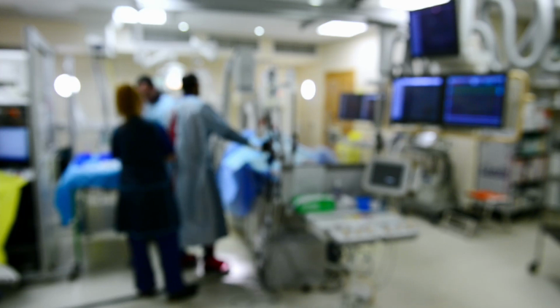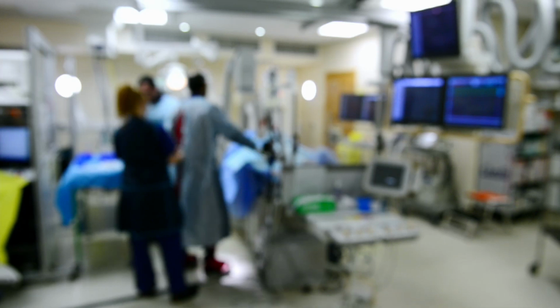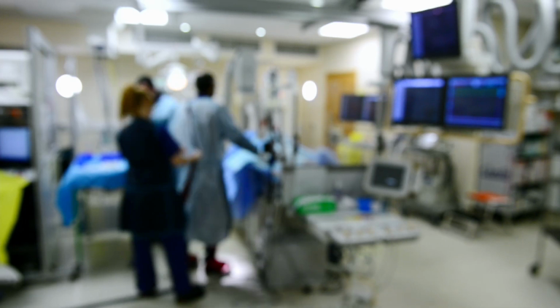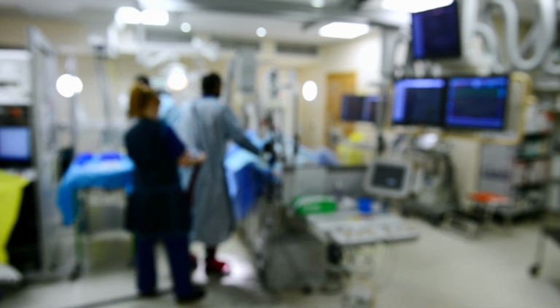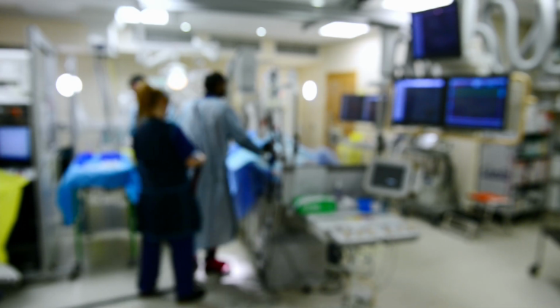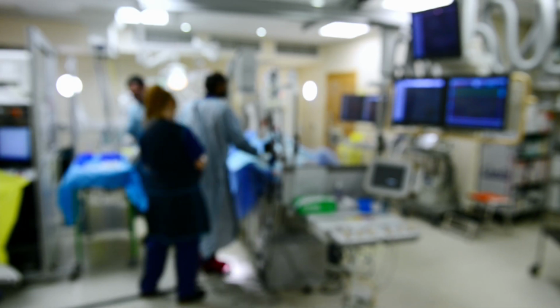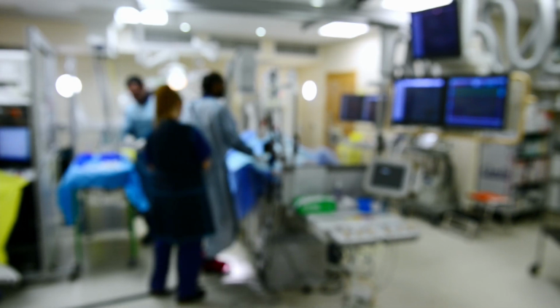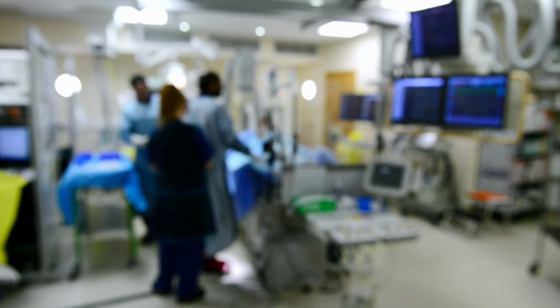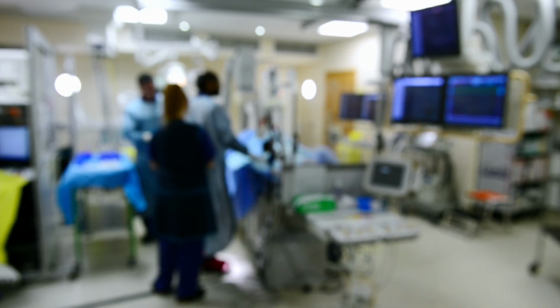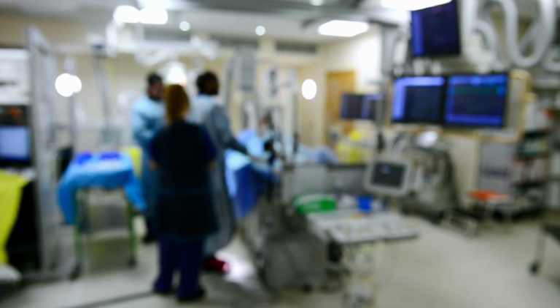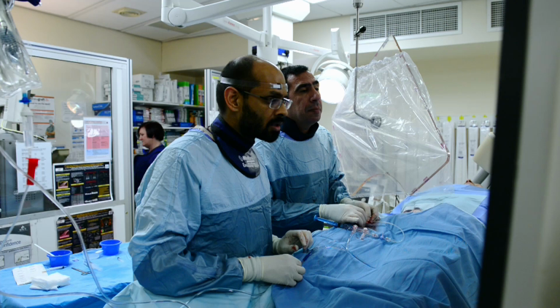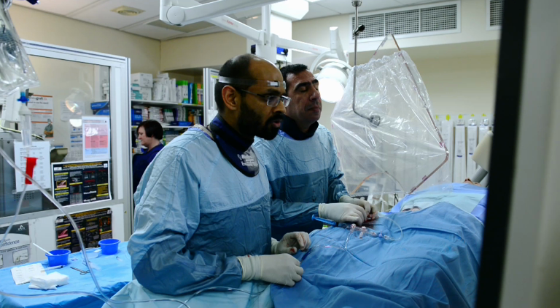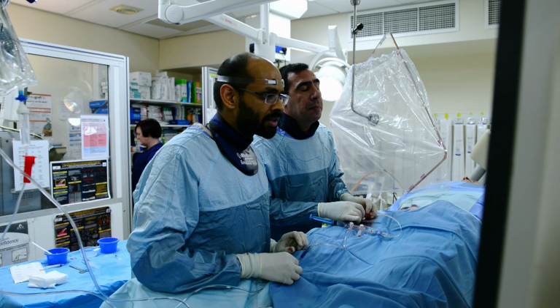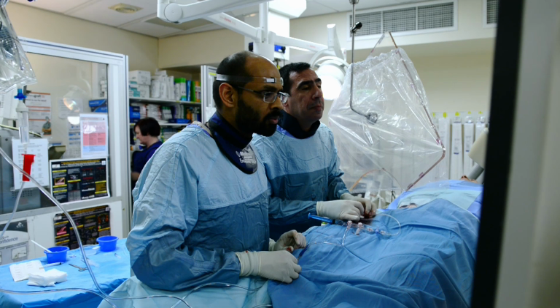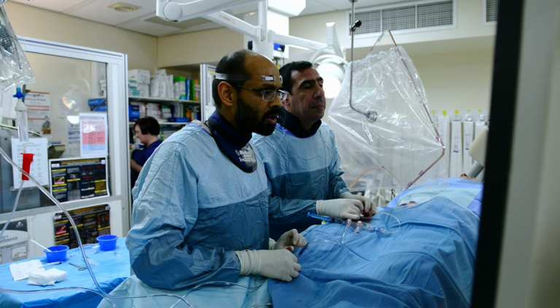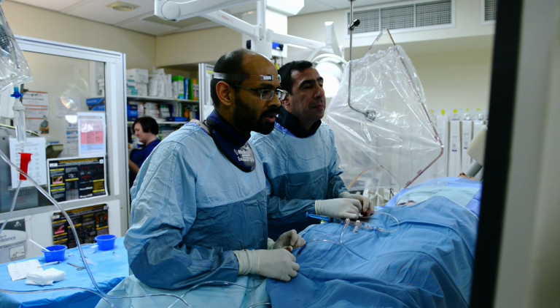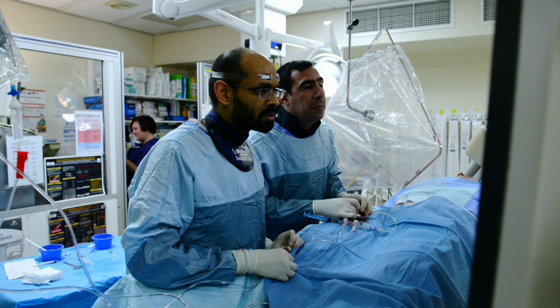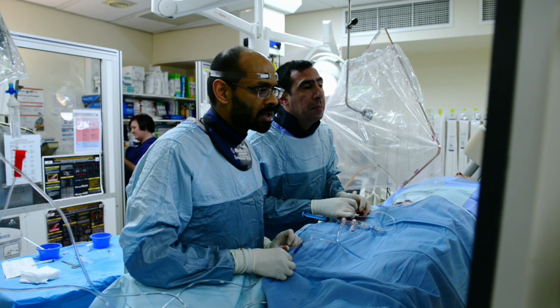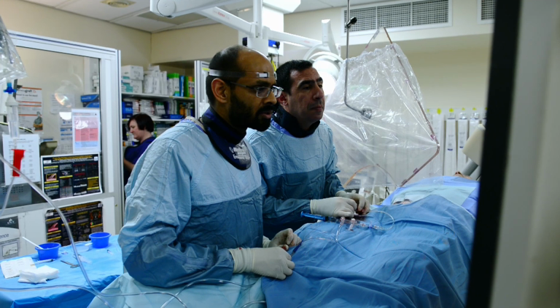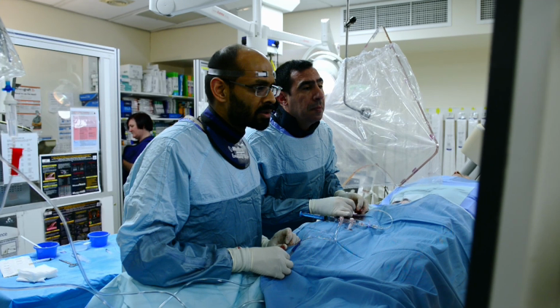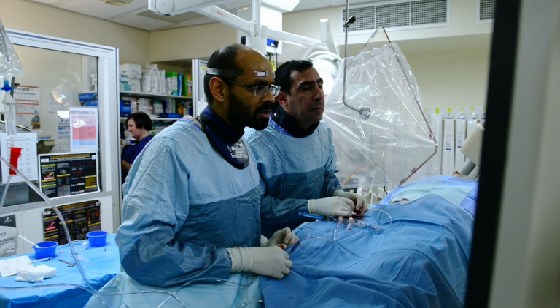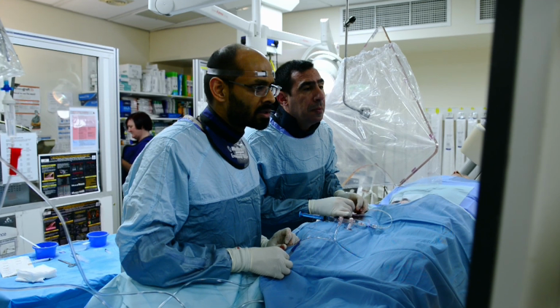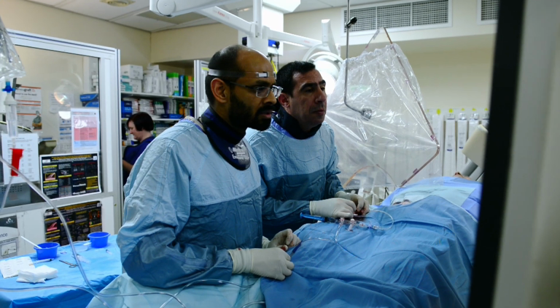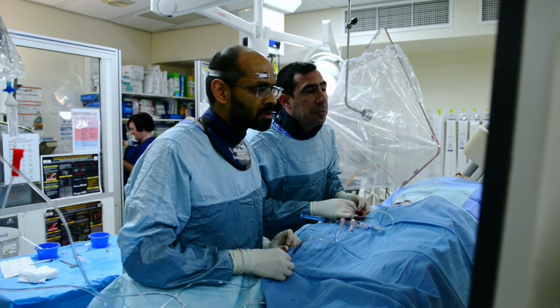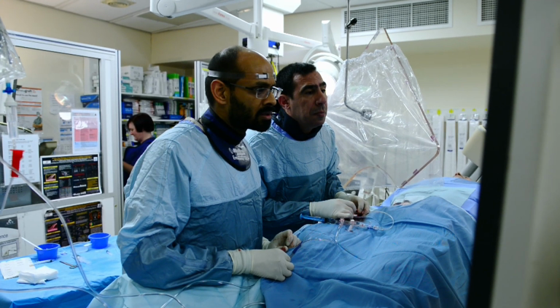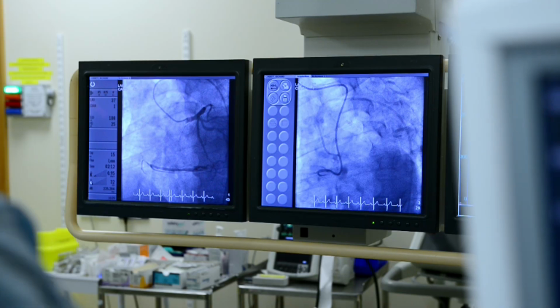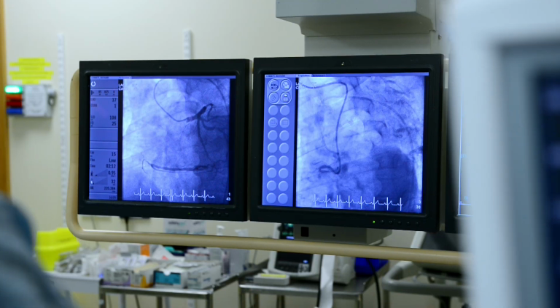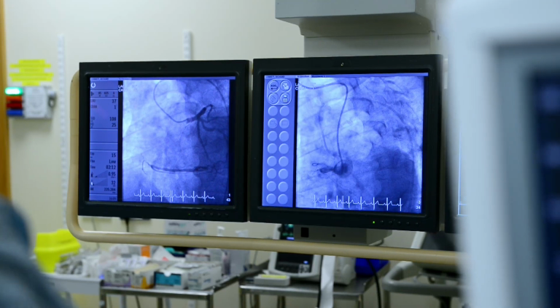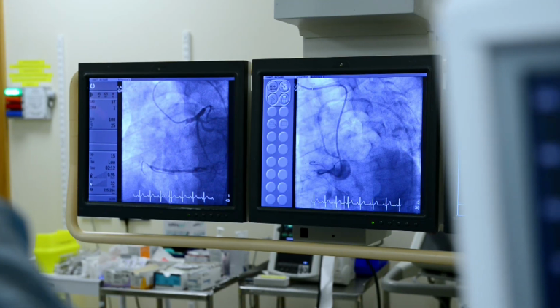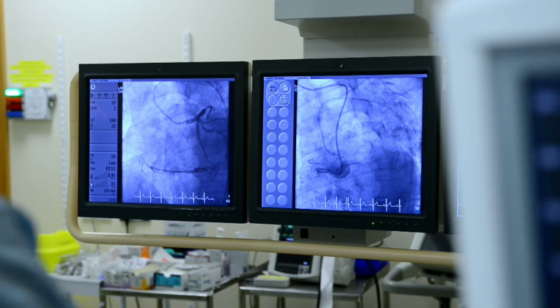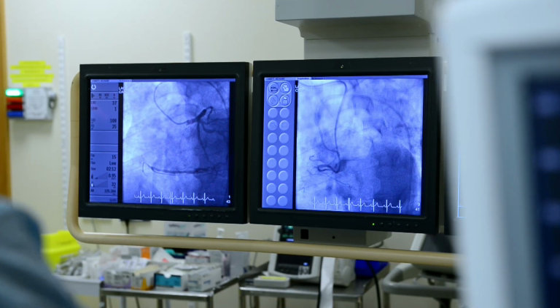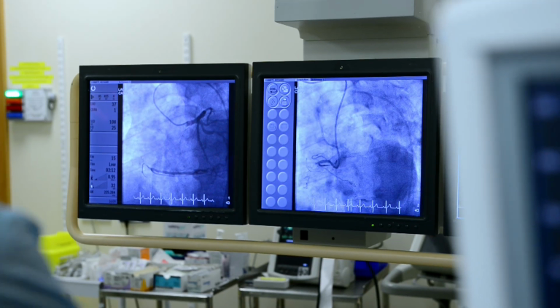This film will show you what to expect if you are having a coronary angioplasty and stents inserted.